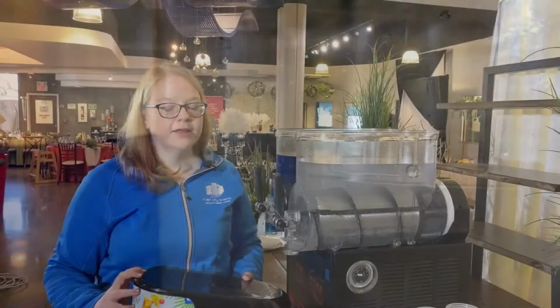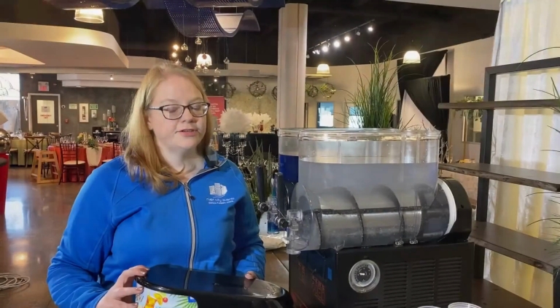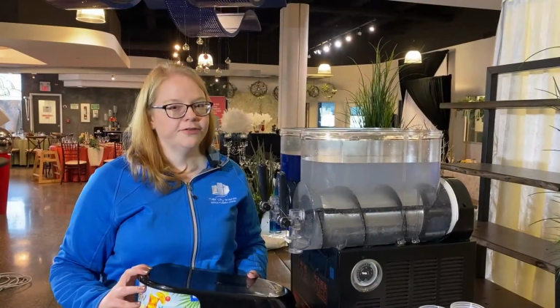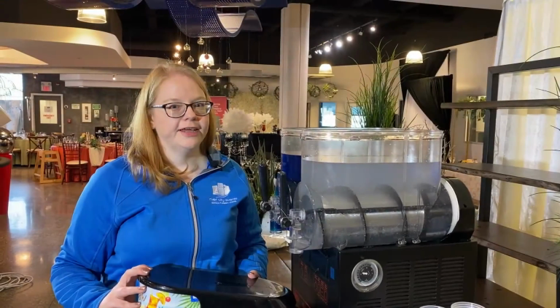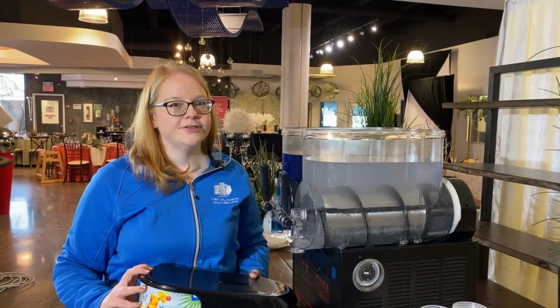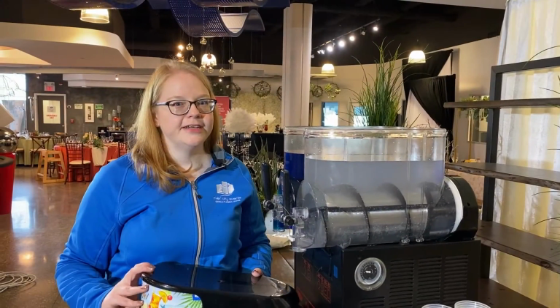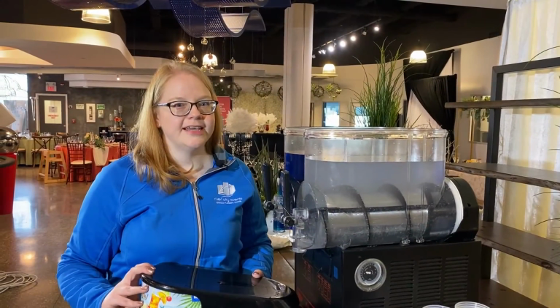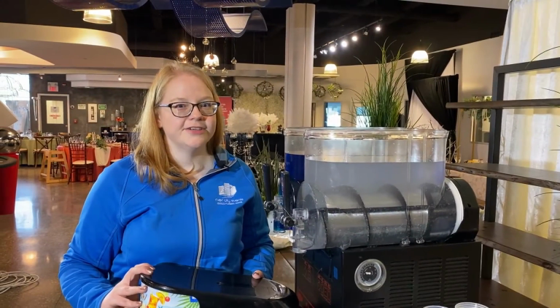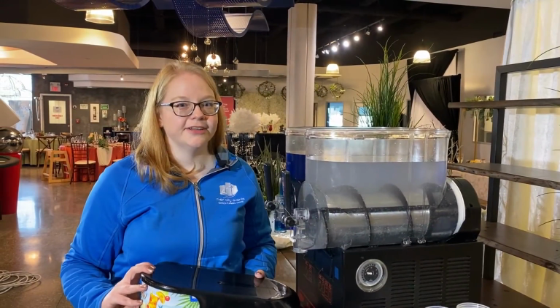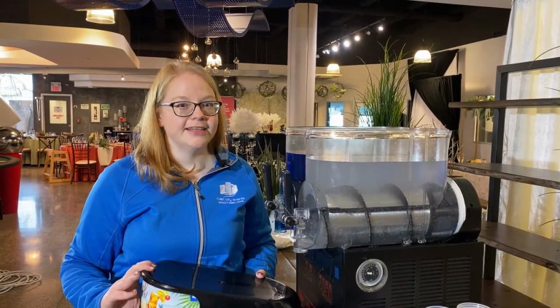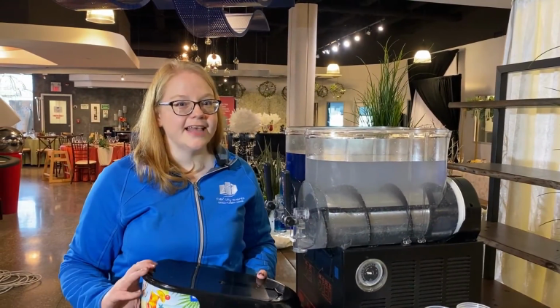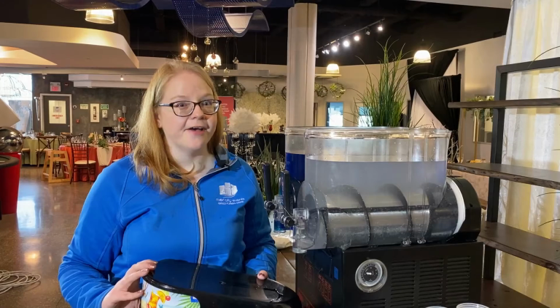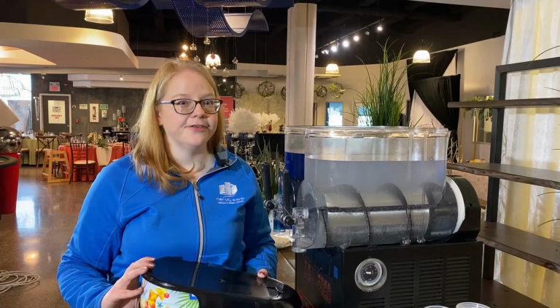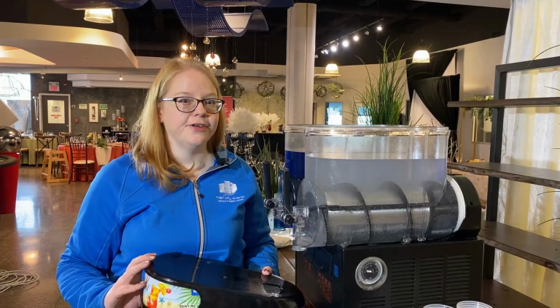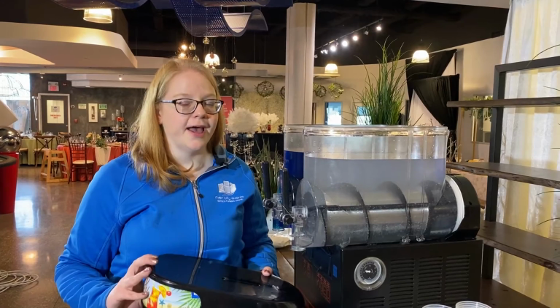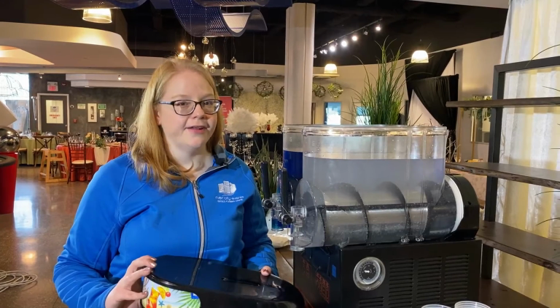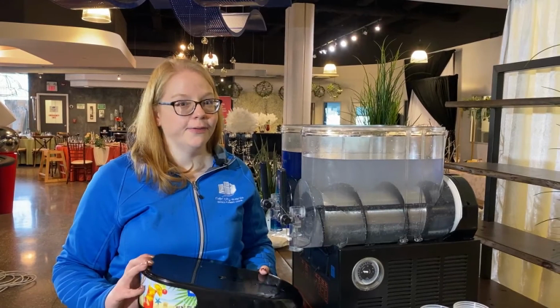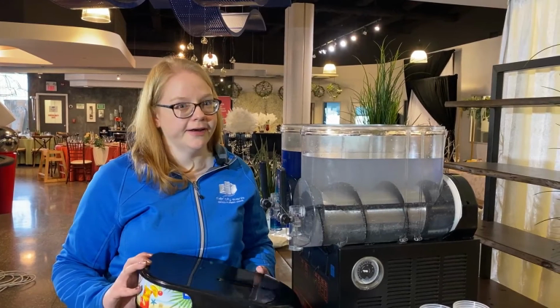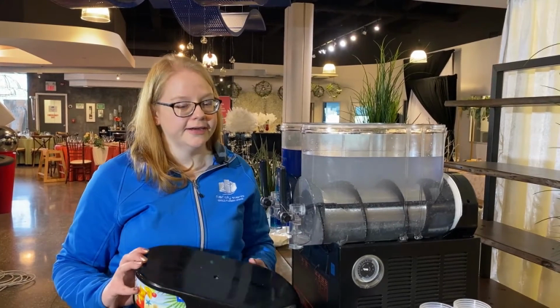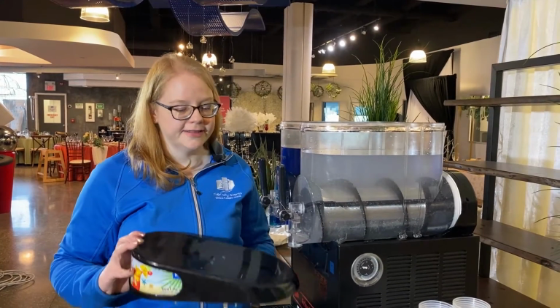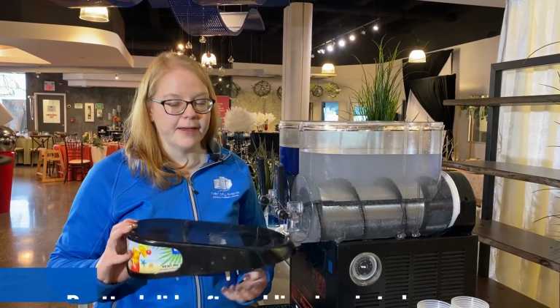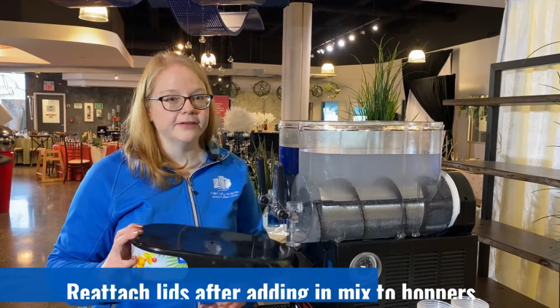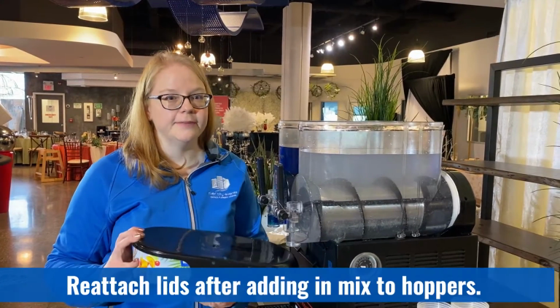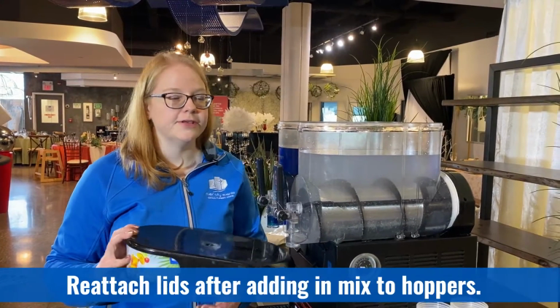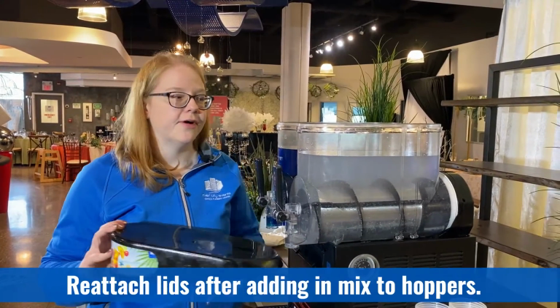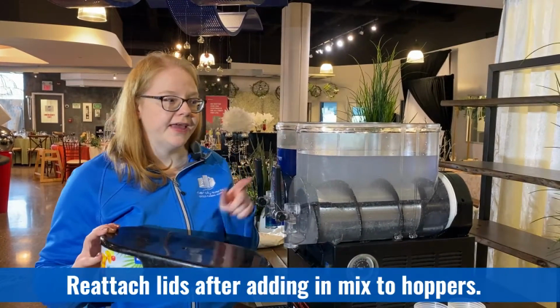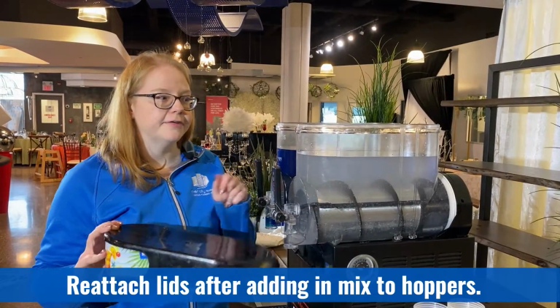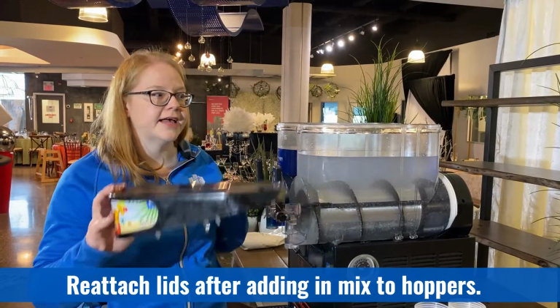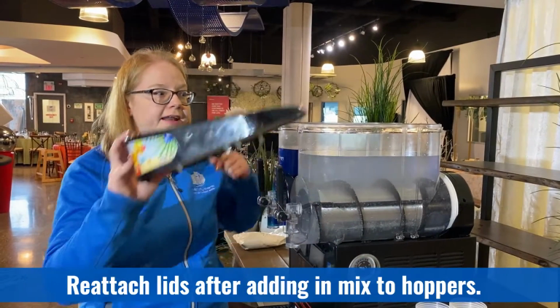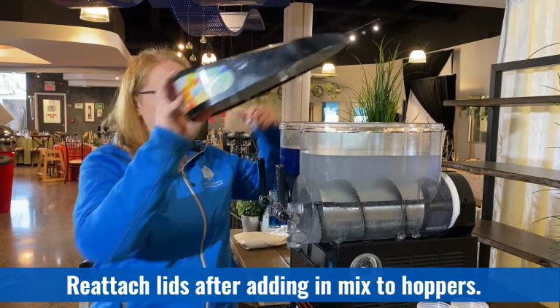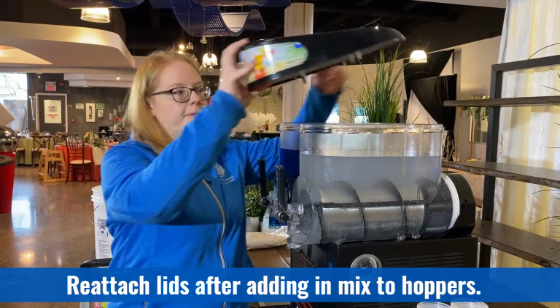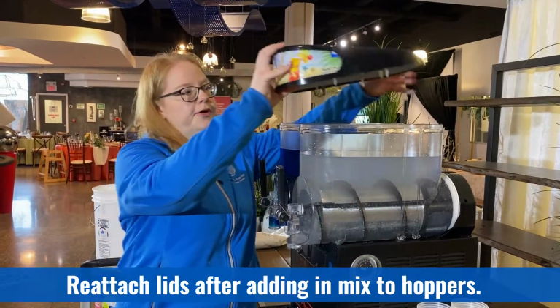Don't forget to reattach your lids after you add your product. The metal clips go on the outside of the hopper.